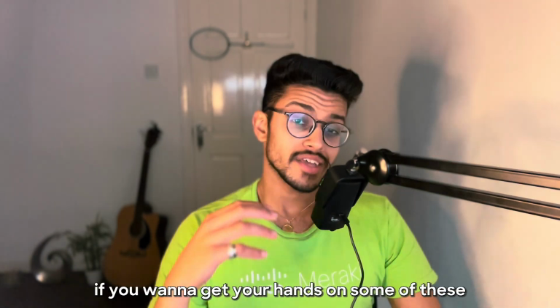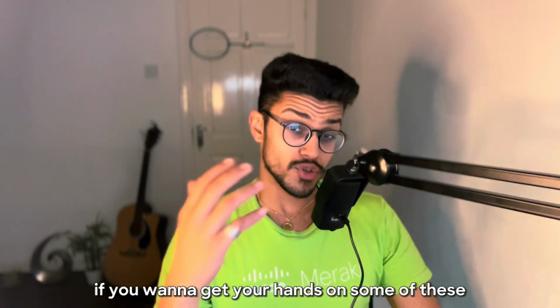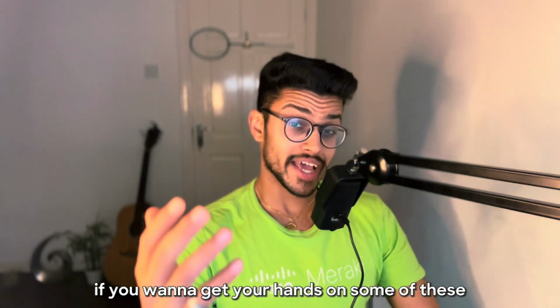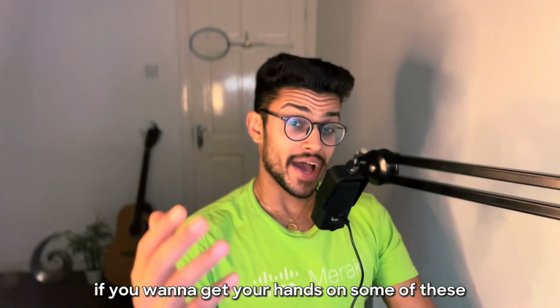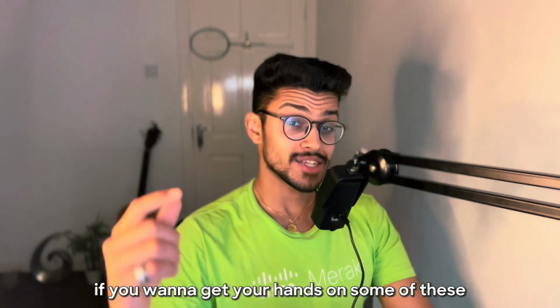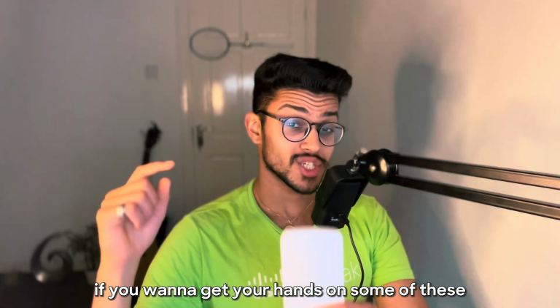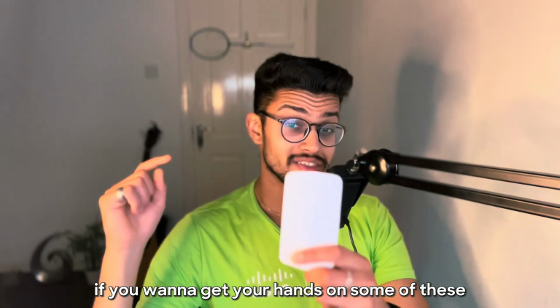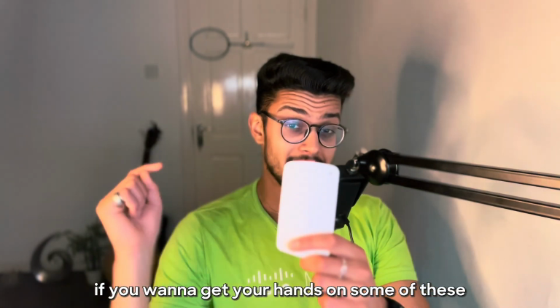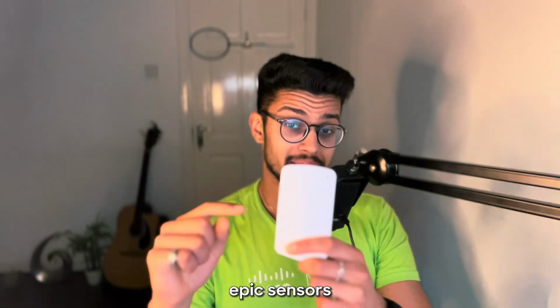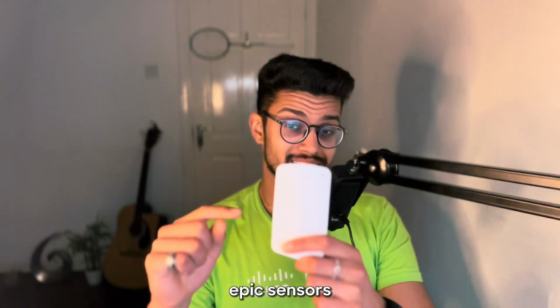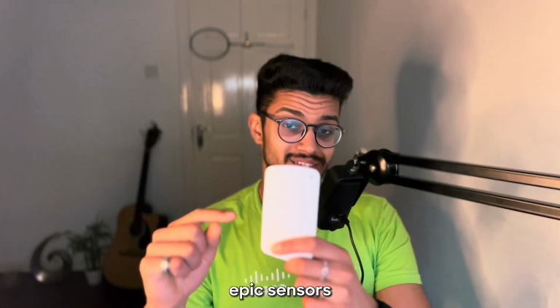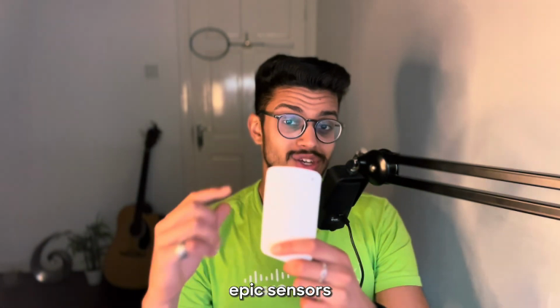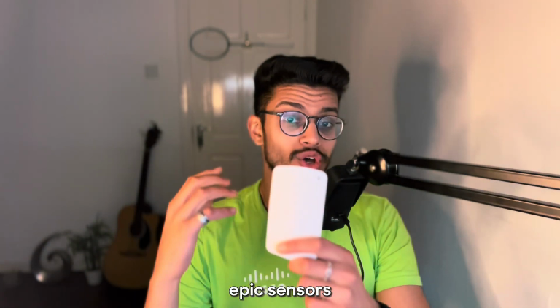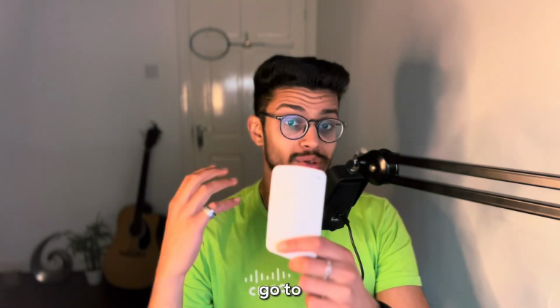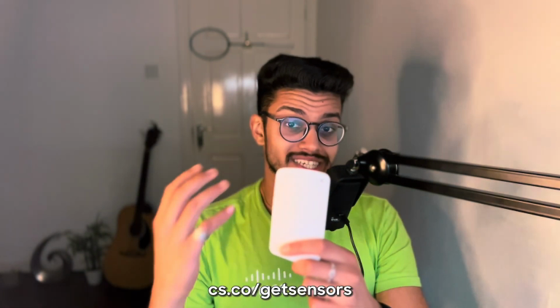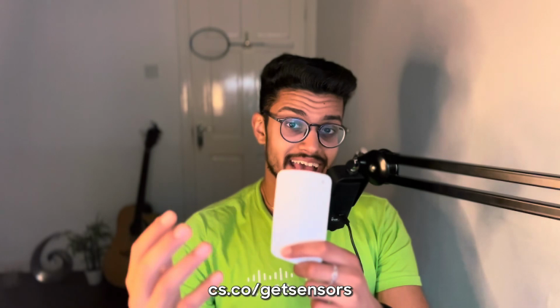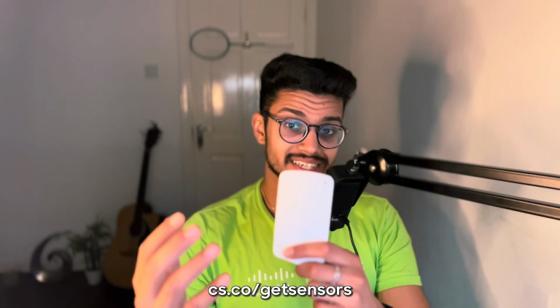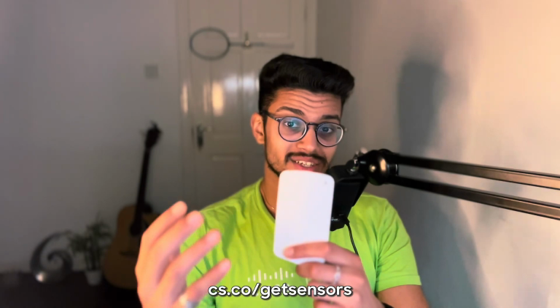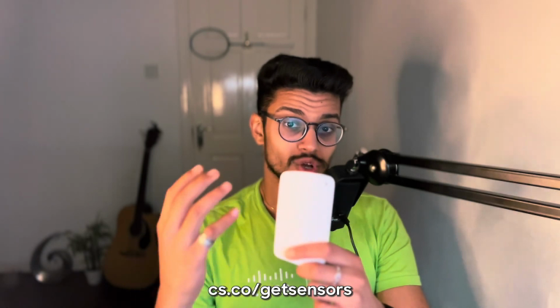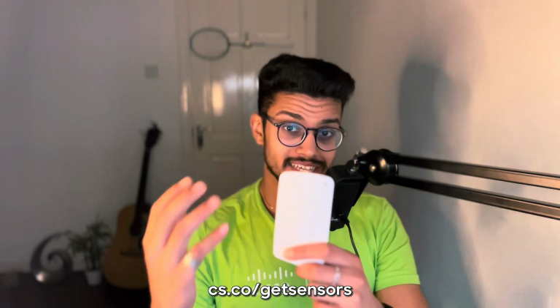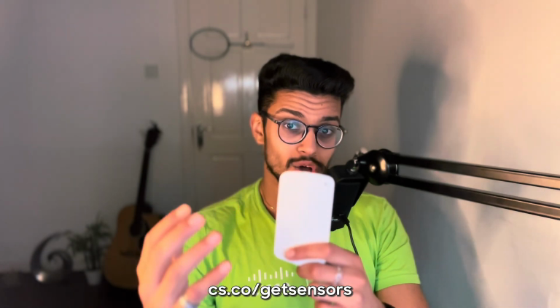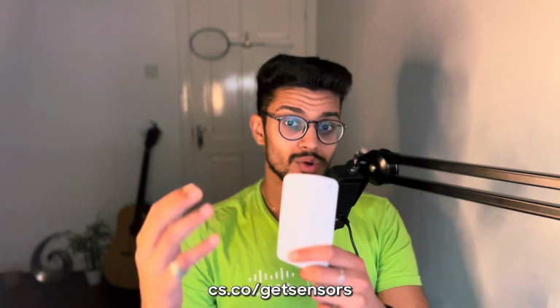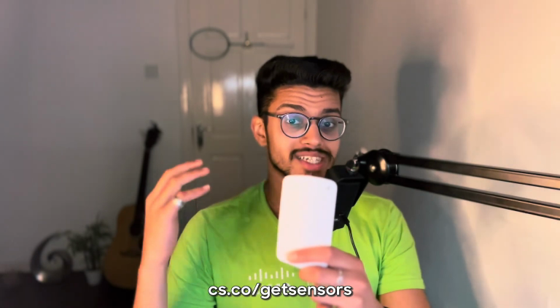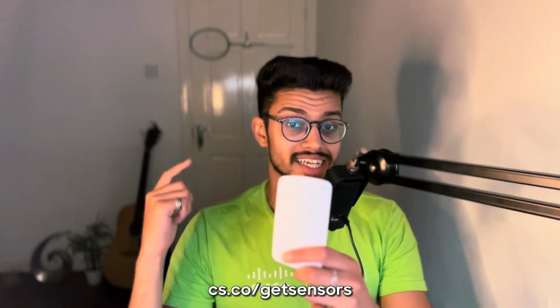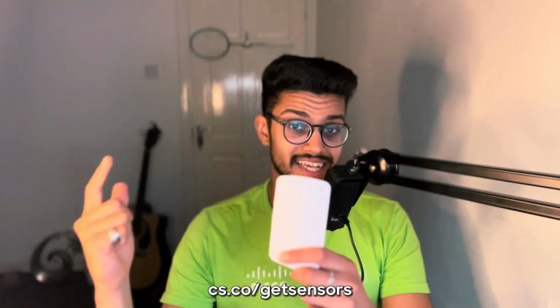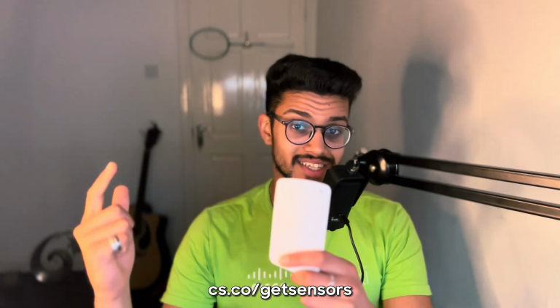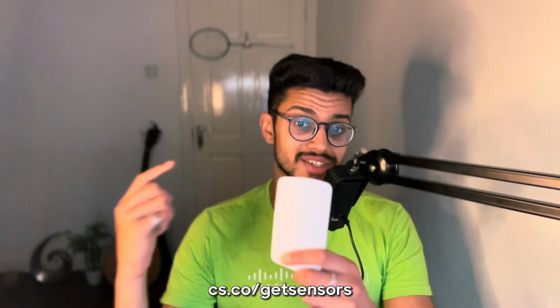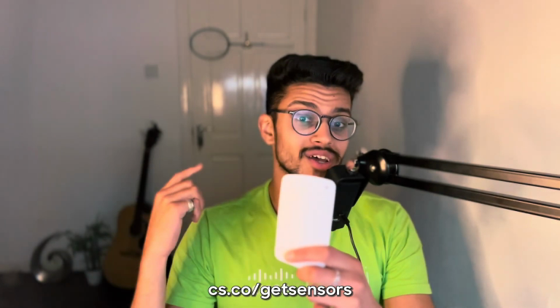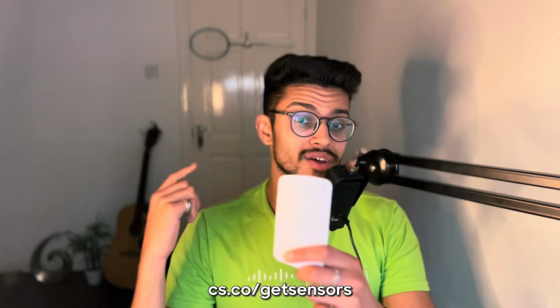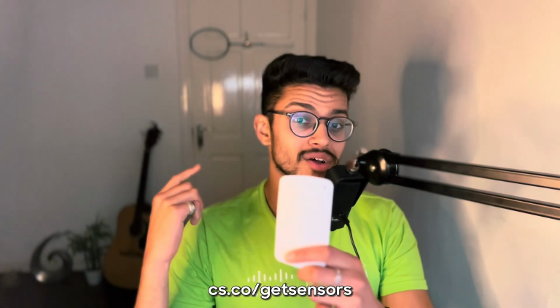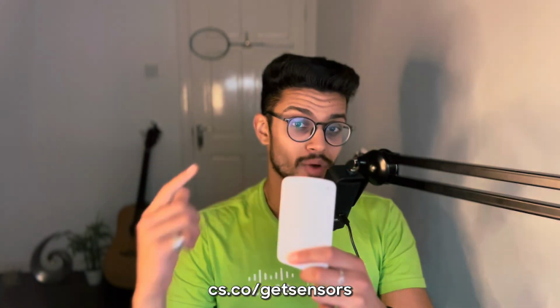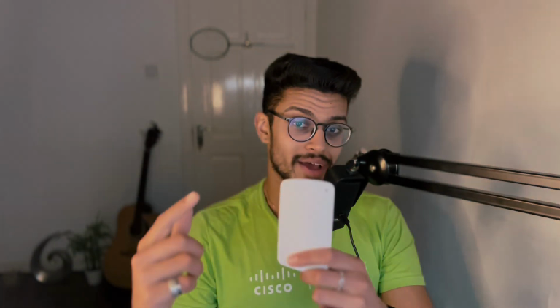If you want to get your hands on some of these epic sensors, go to cs.co/get-sensors right now.